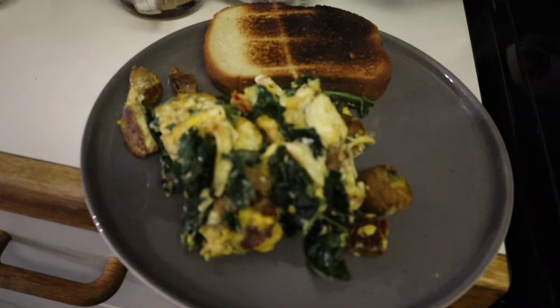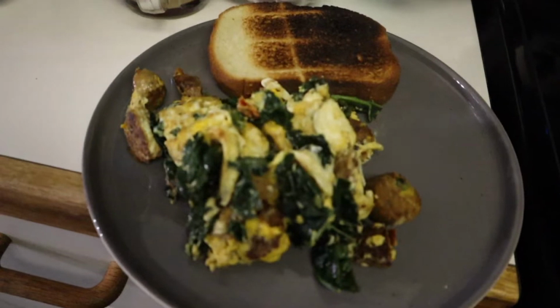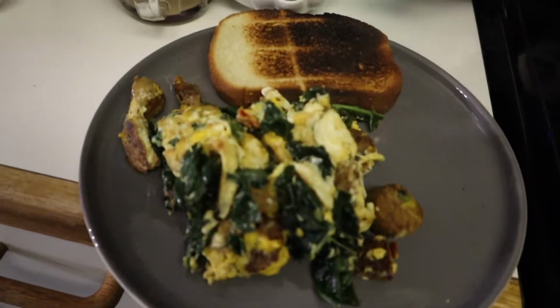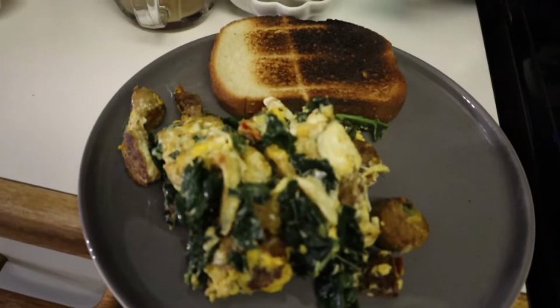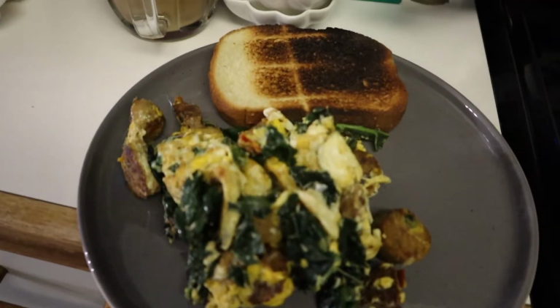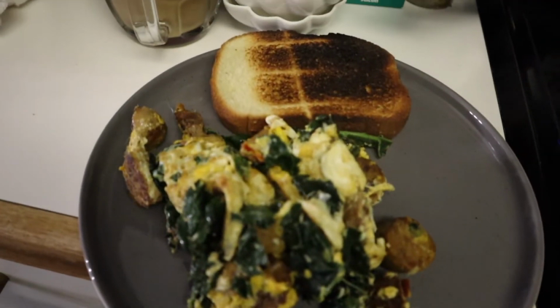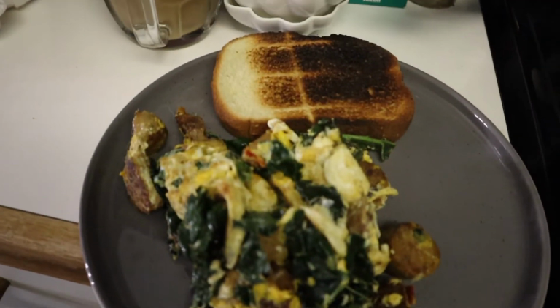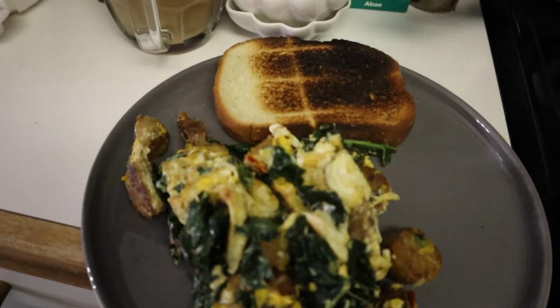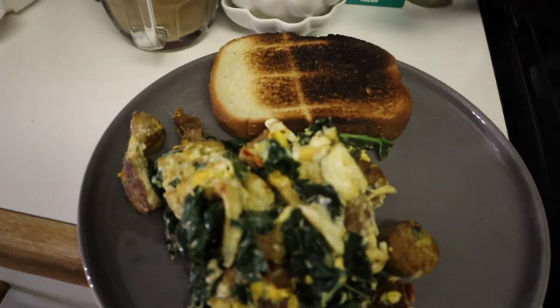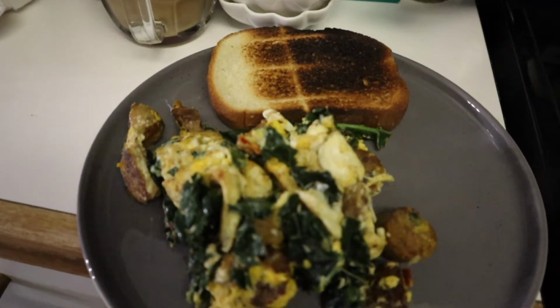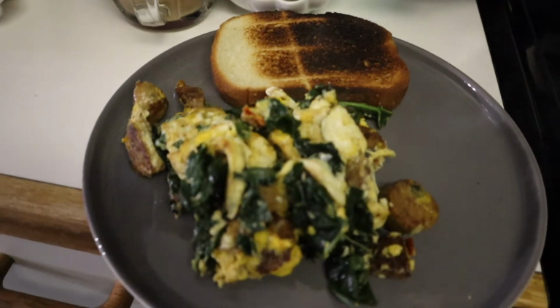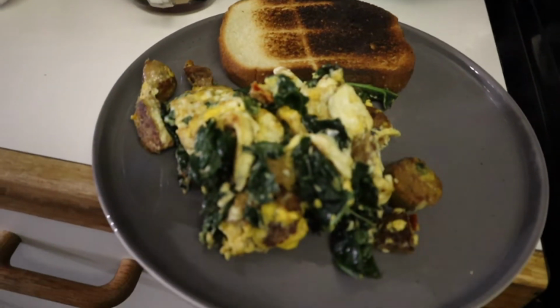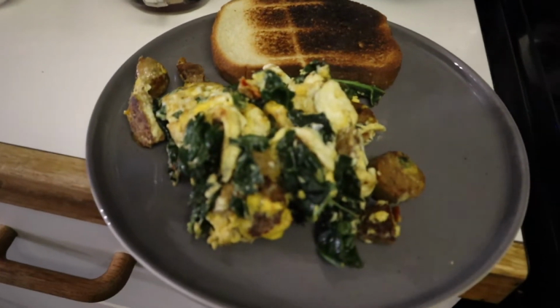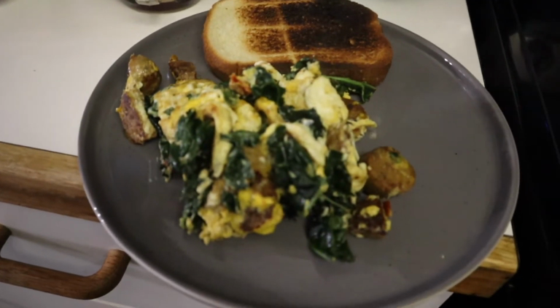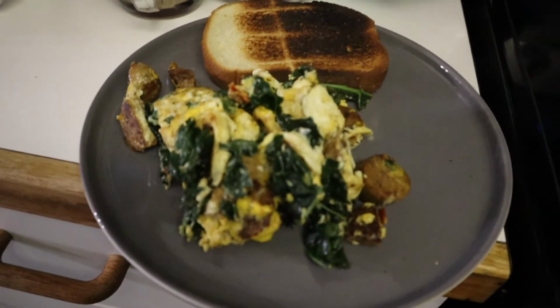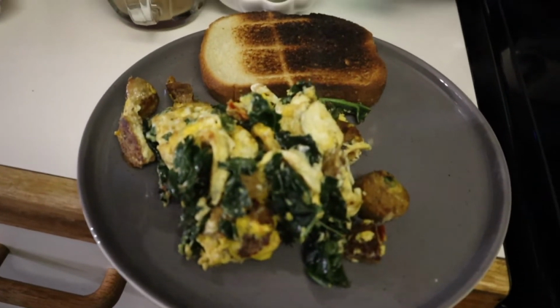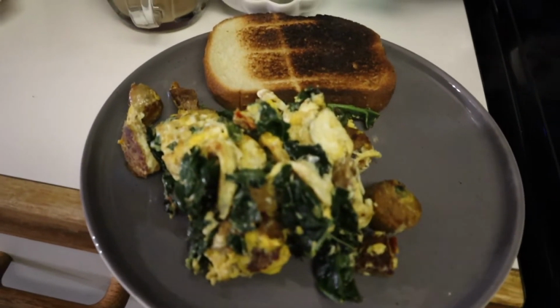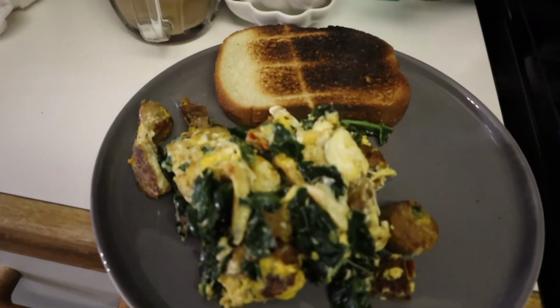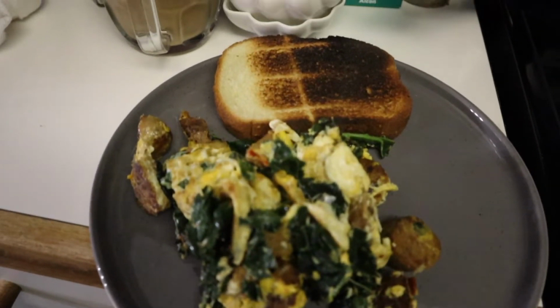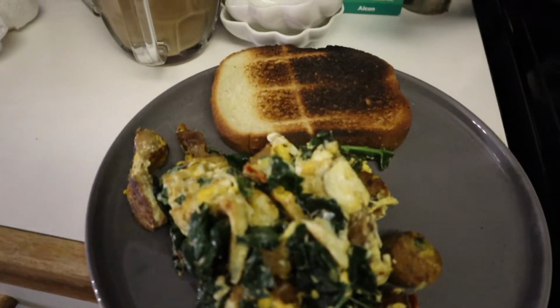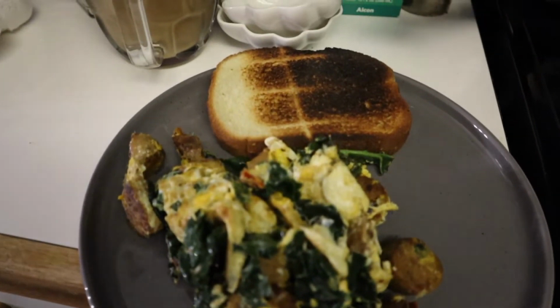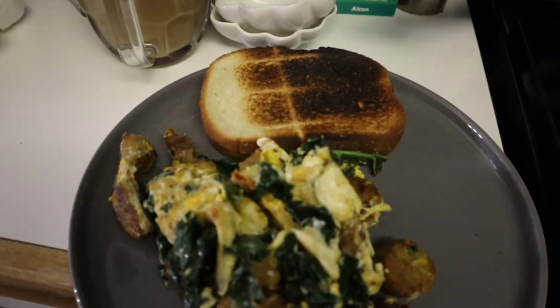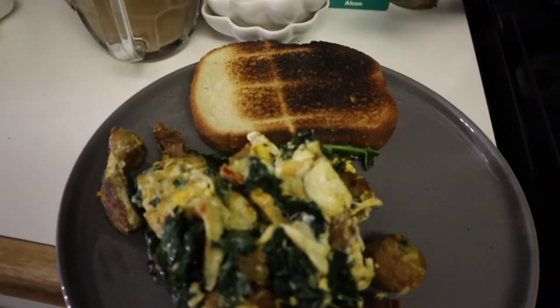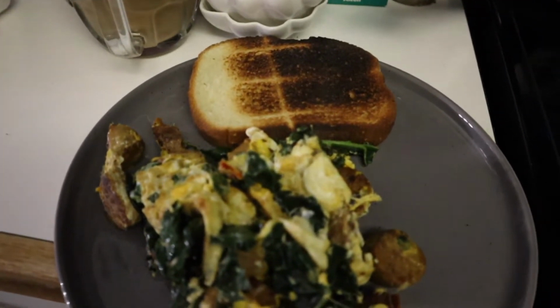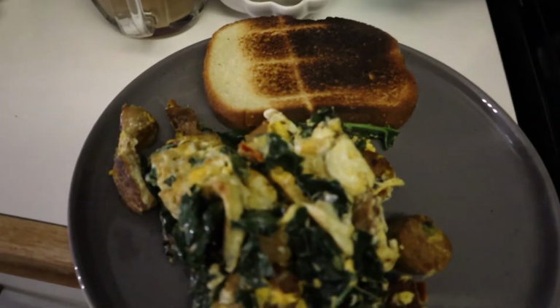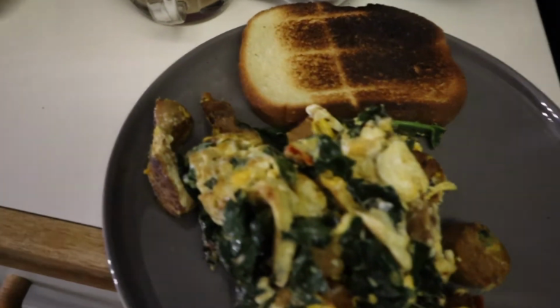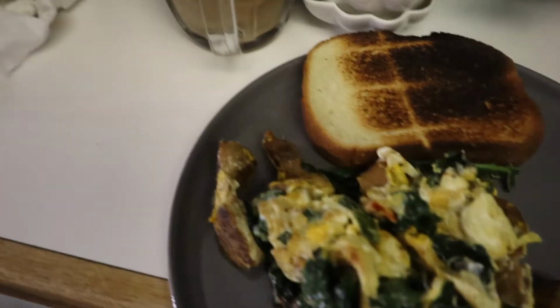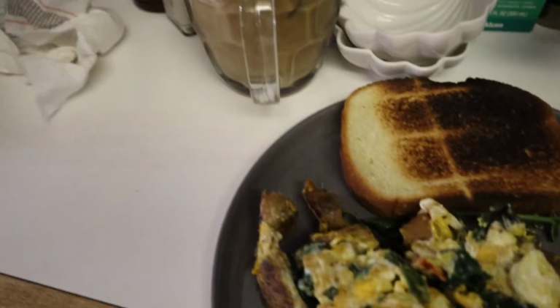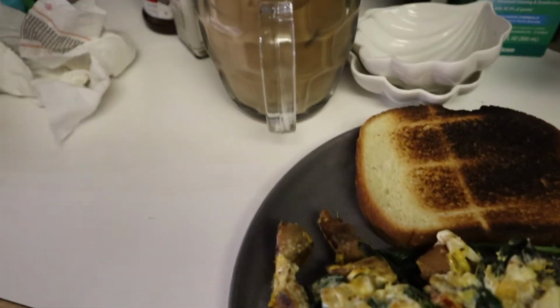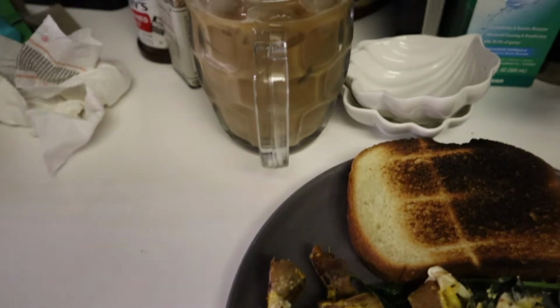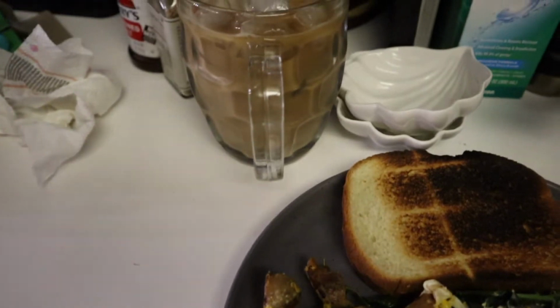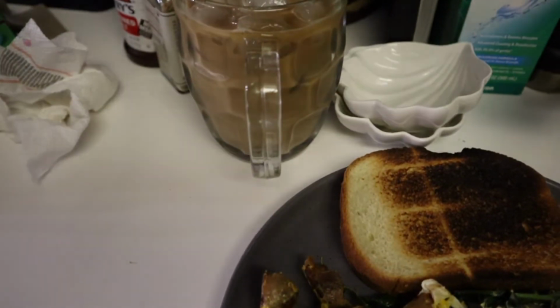I burnt my toast, but I'm one of those people where it's like, if I burnt it, I'm still eating it.